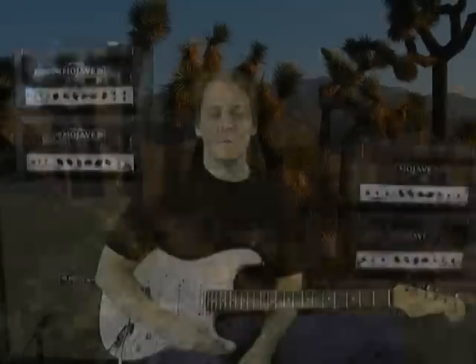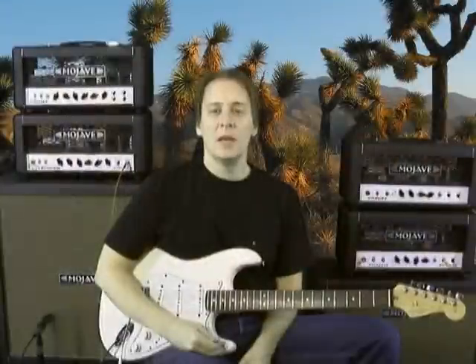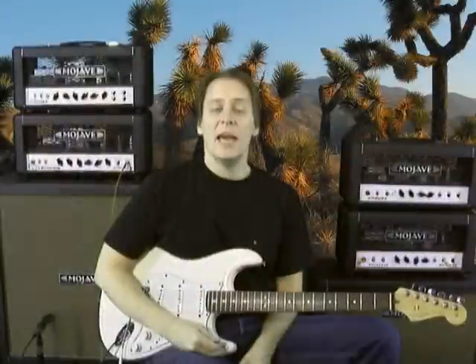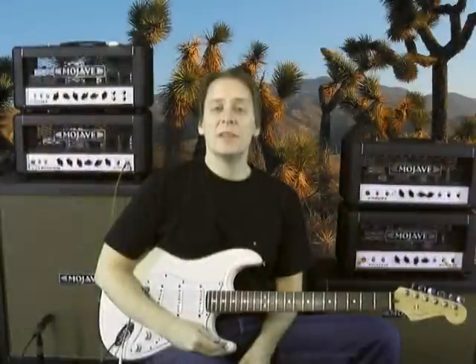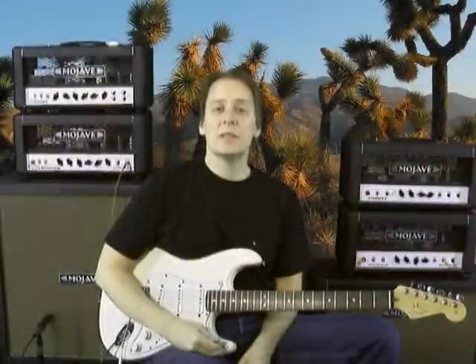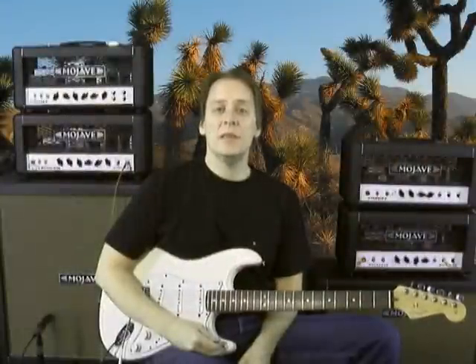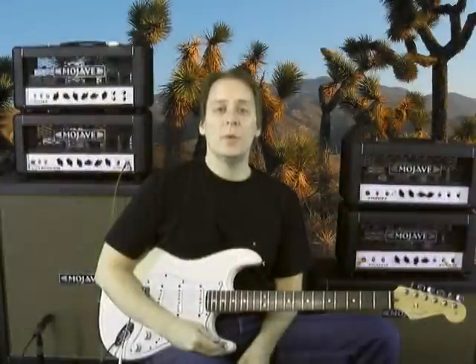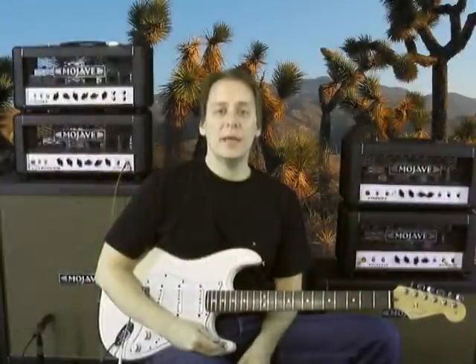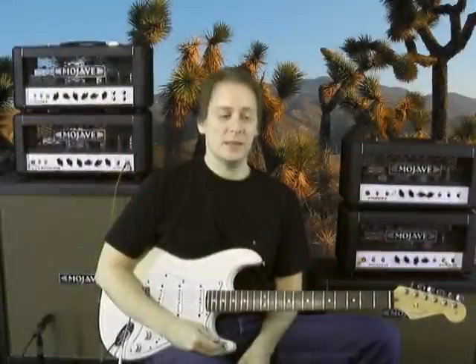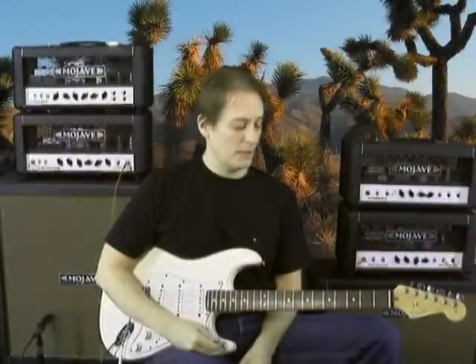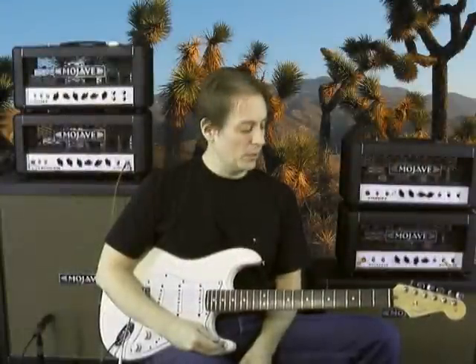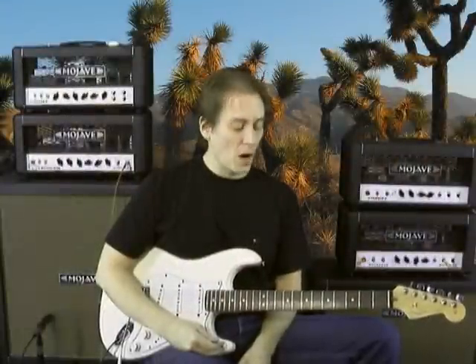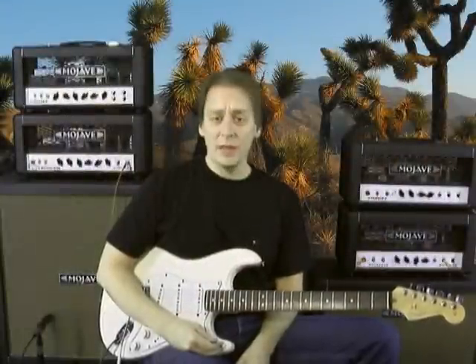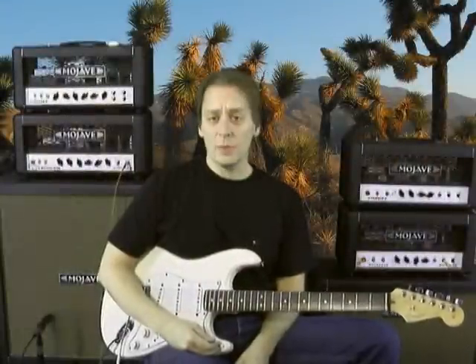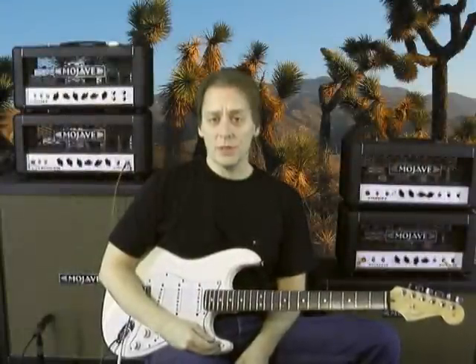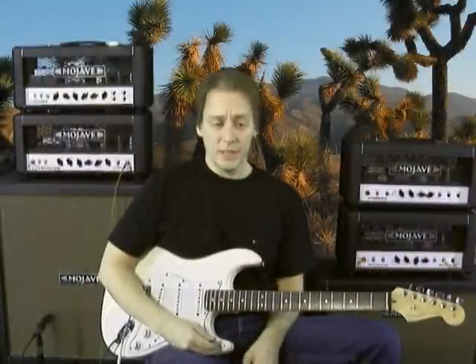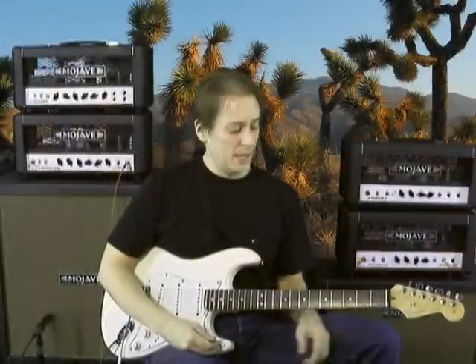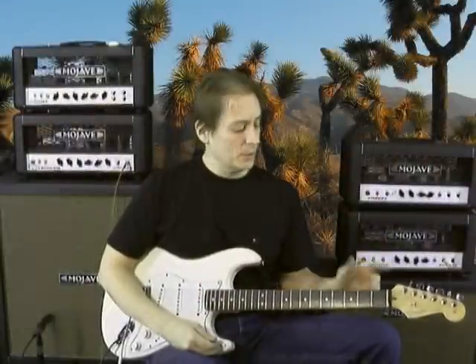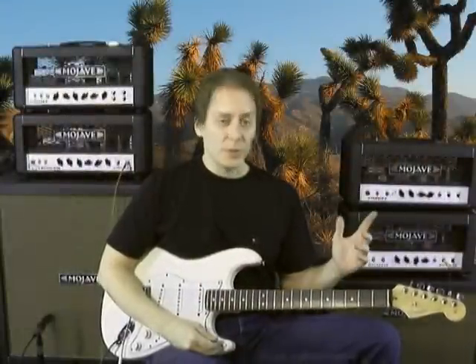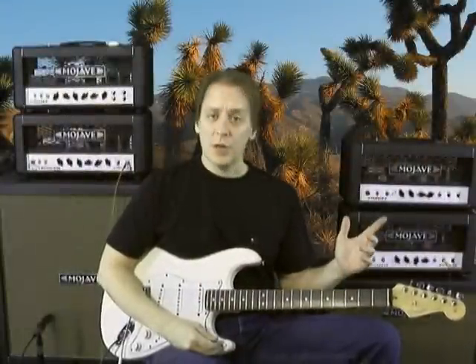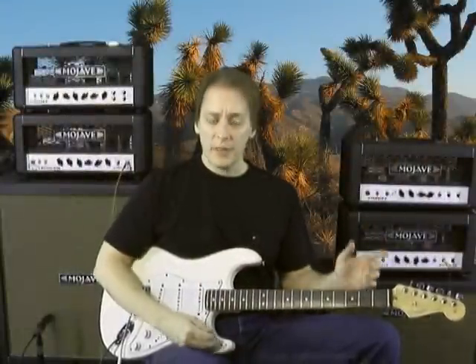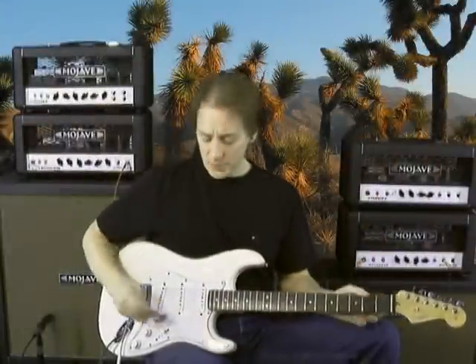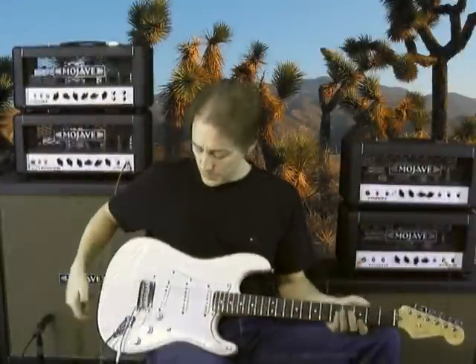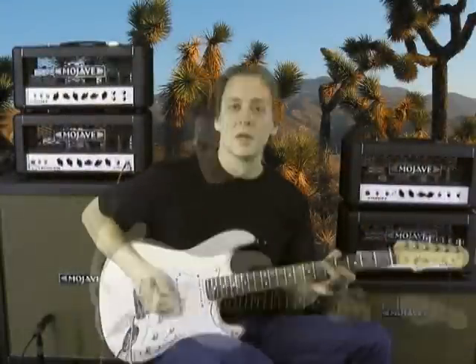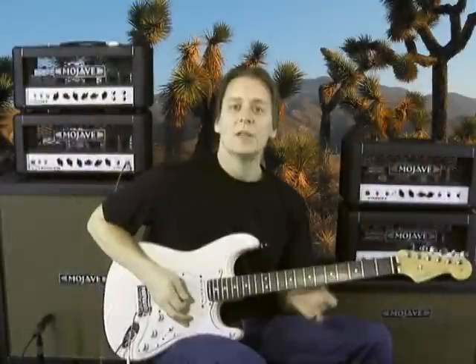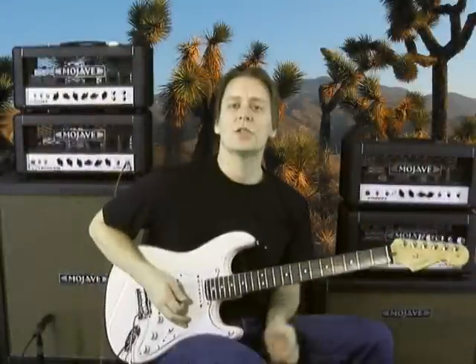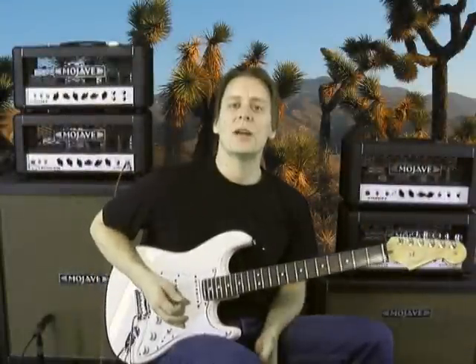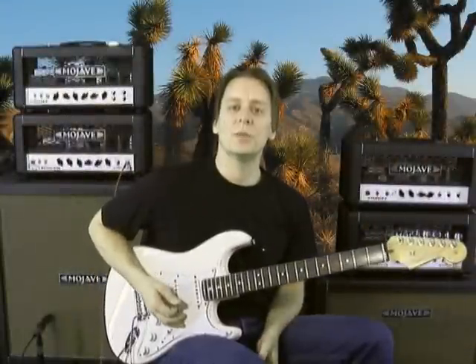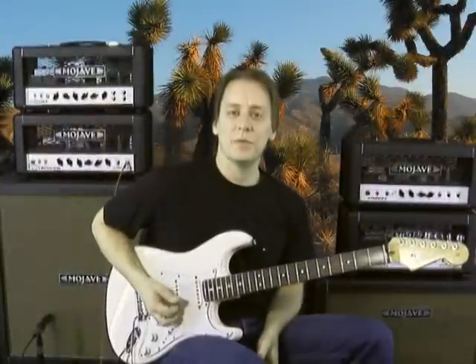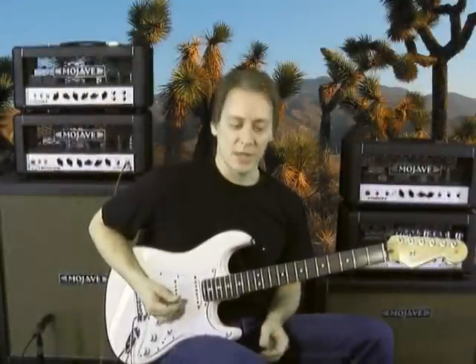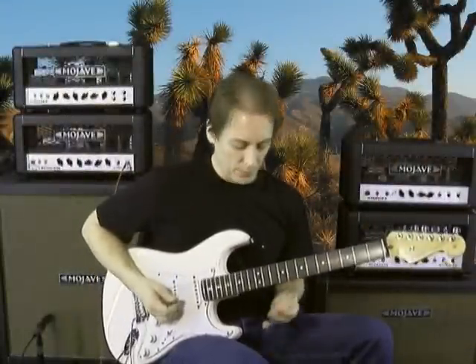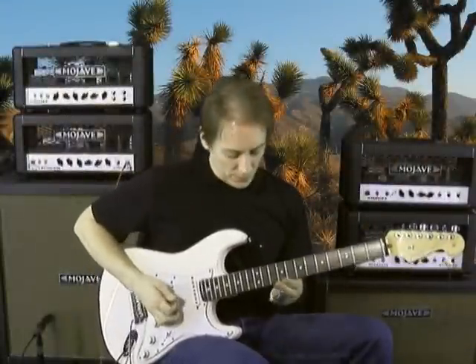Hey, this is Steve Womet. I'm here at Mojave Ampworks today doing some tone demos. This is Traveling Riverside Blues.